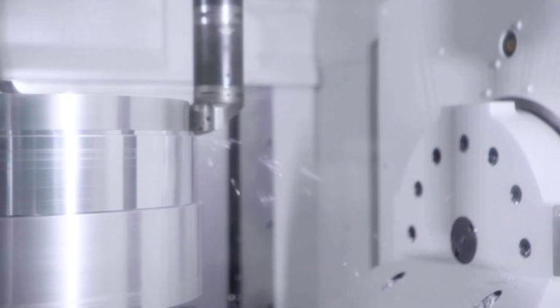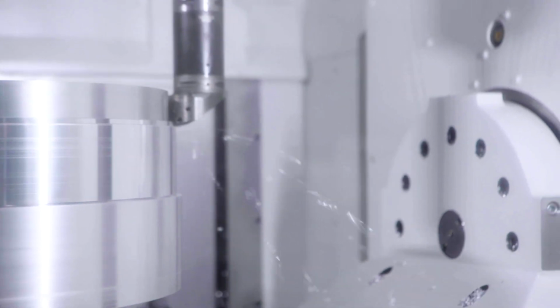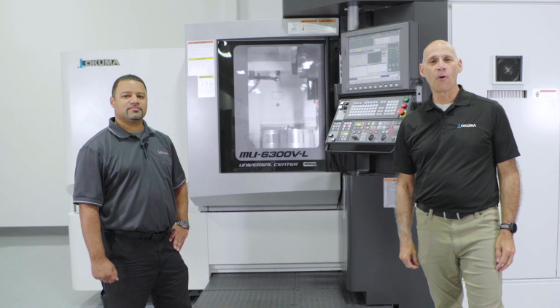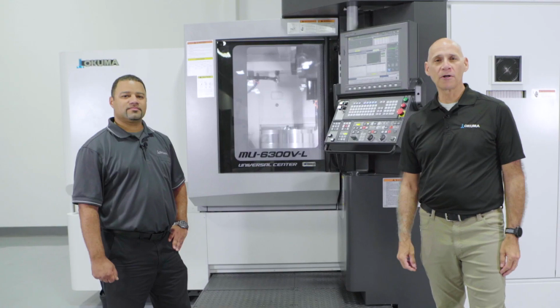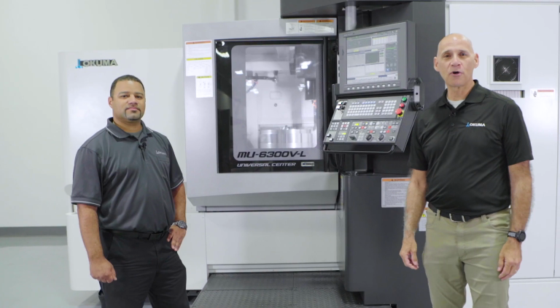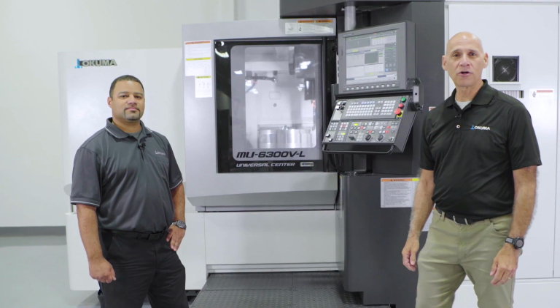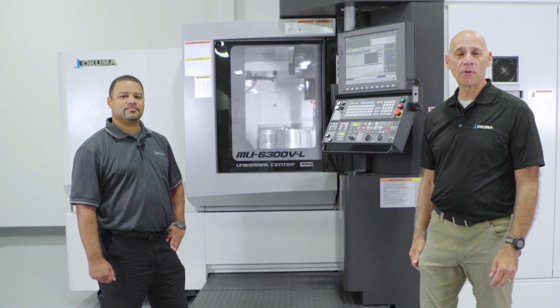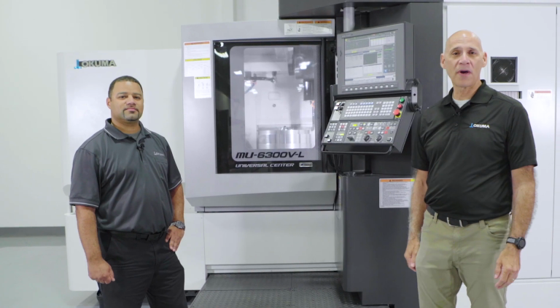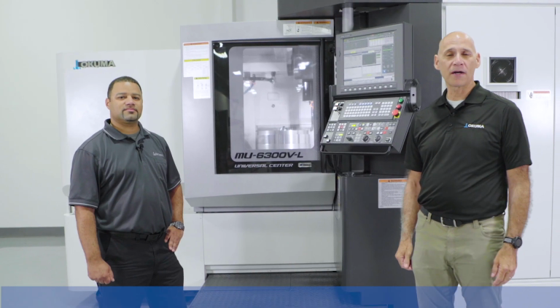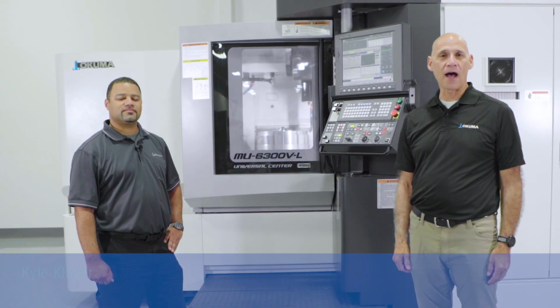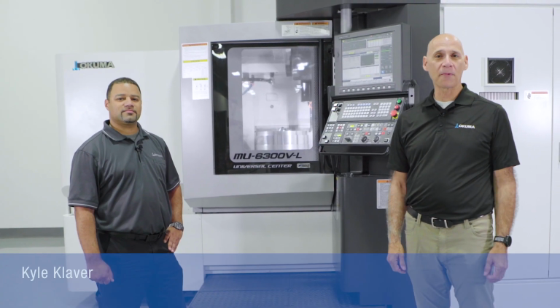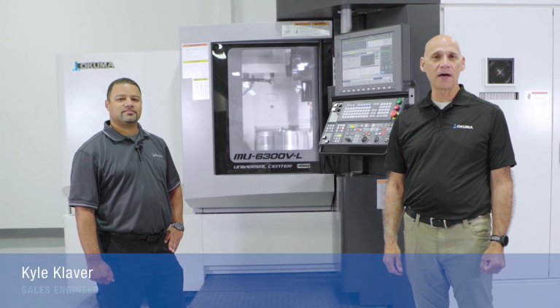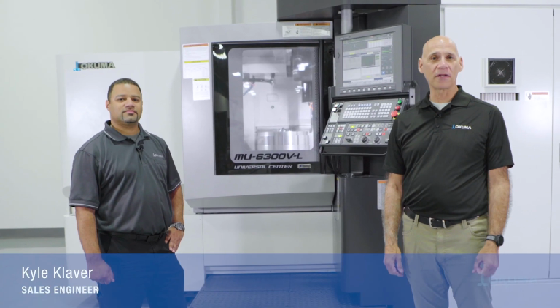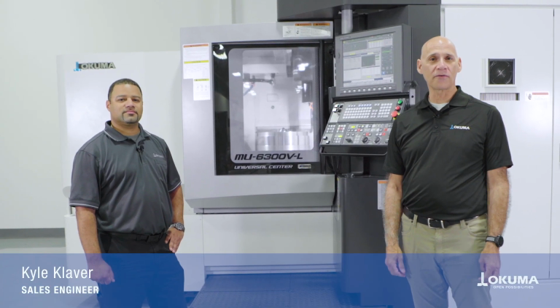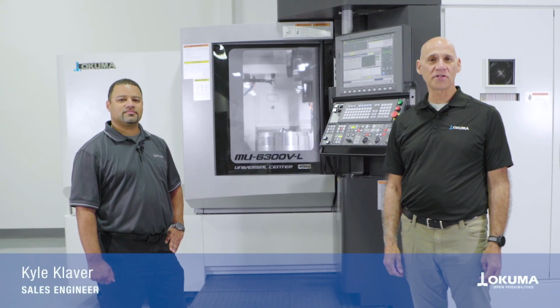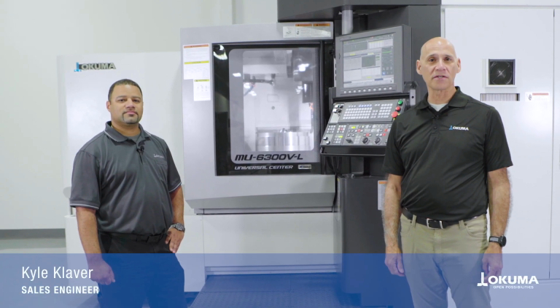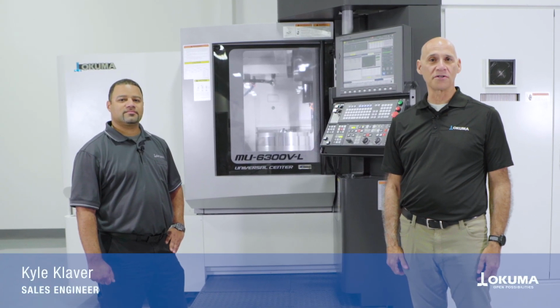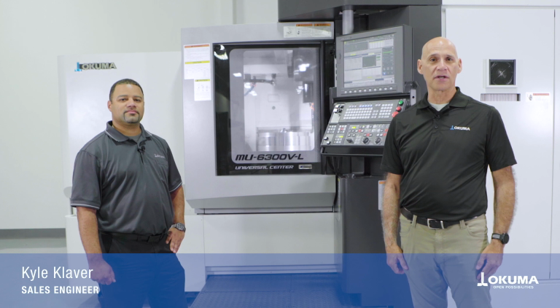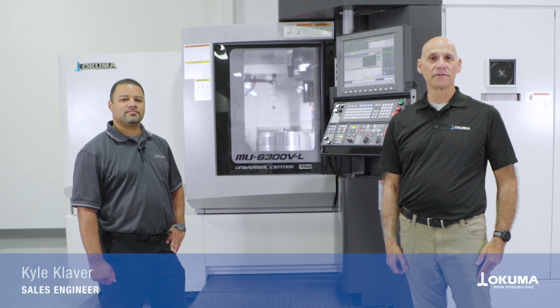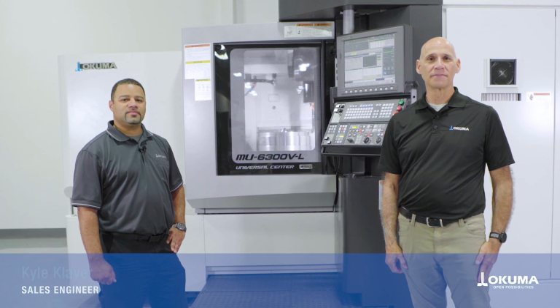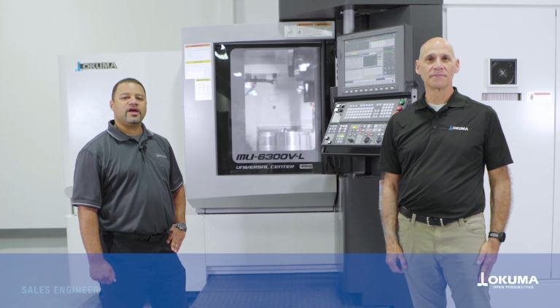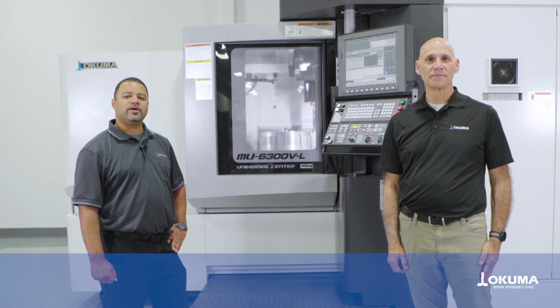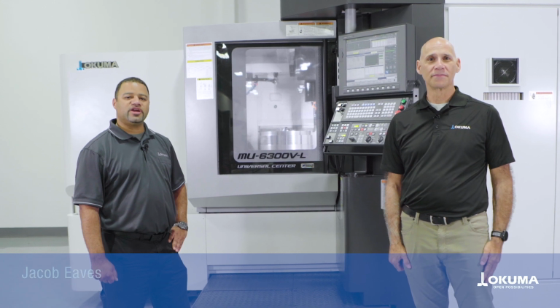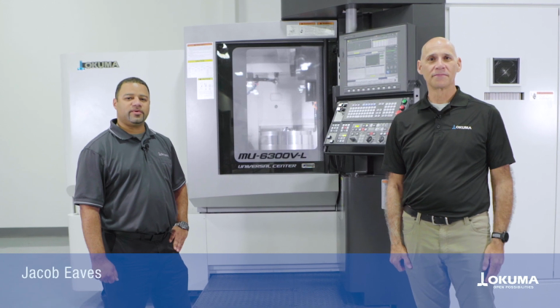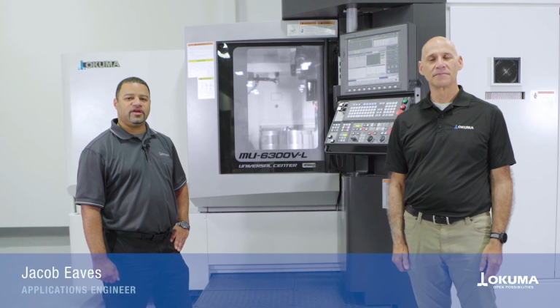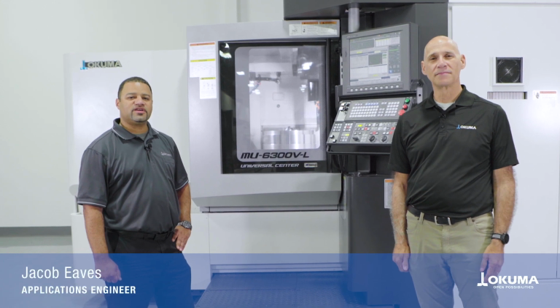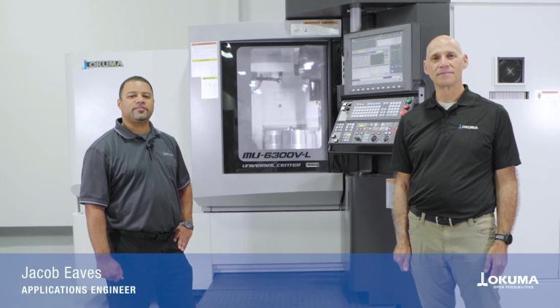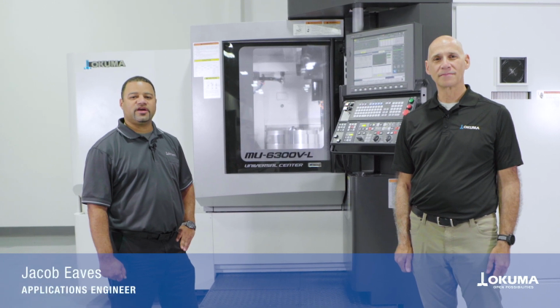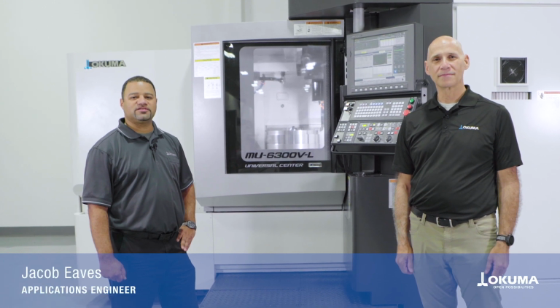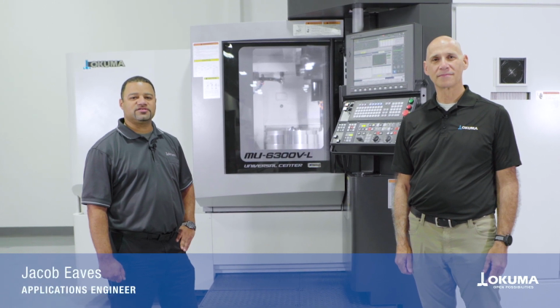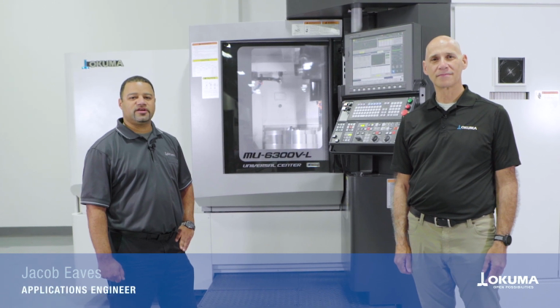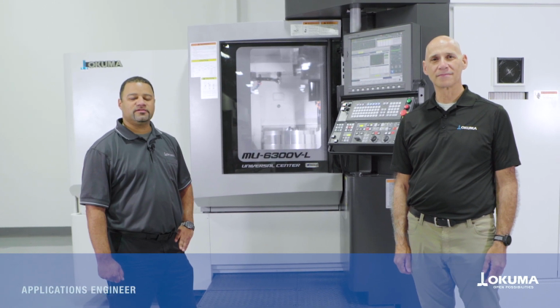Hello, welcome to Akuma America. I'm Kyle Klaver, sales engineer. And I'm Jacob Ease, application engineer.